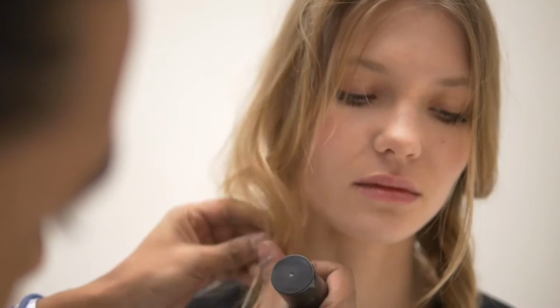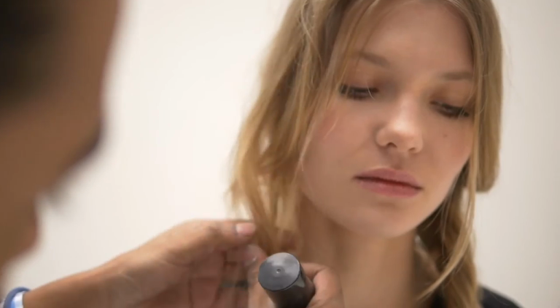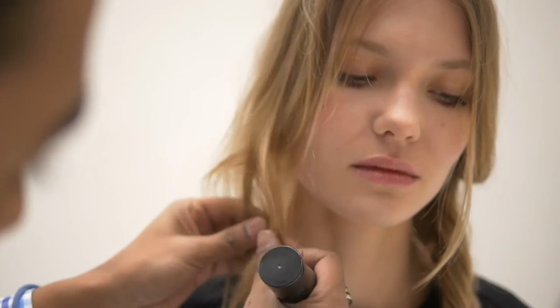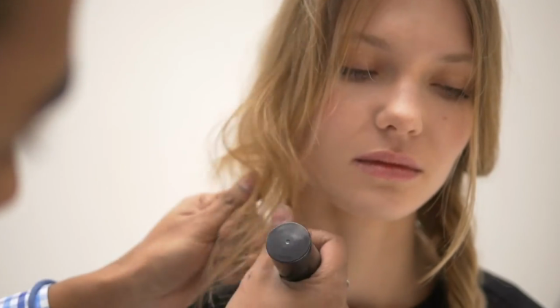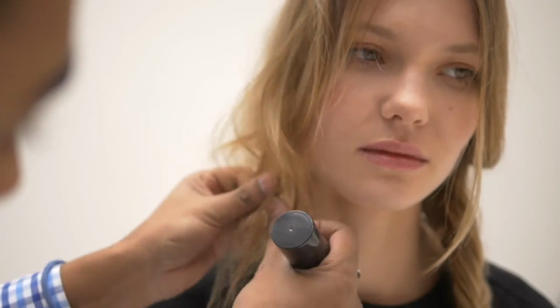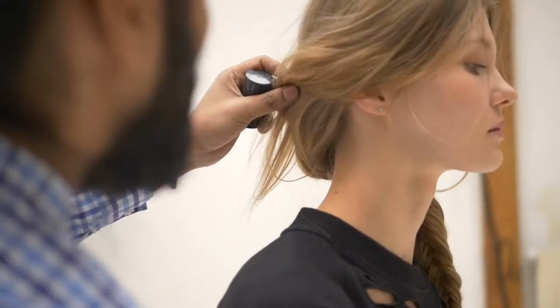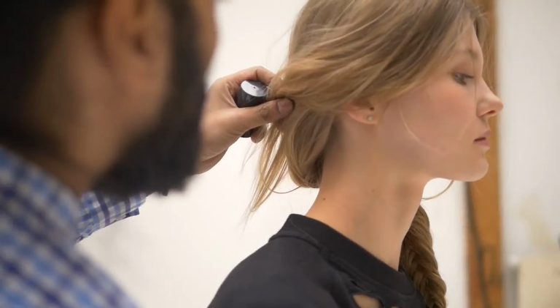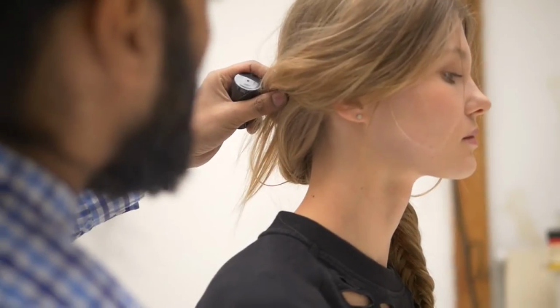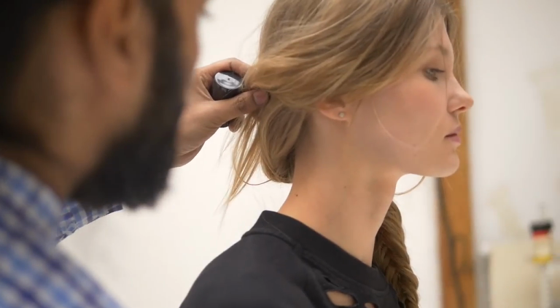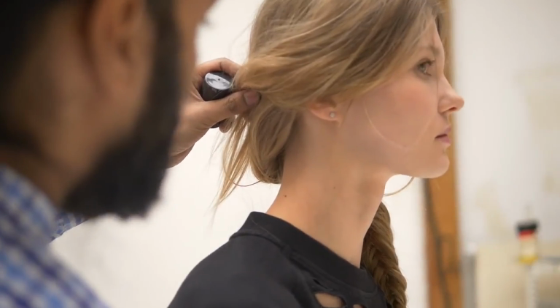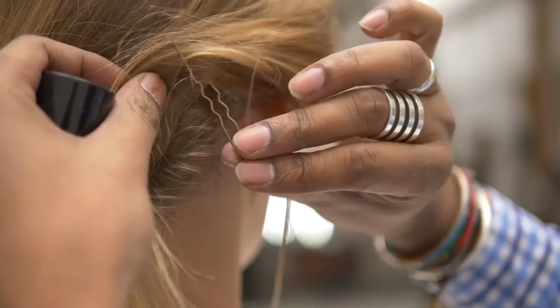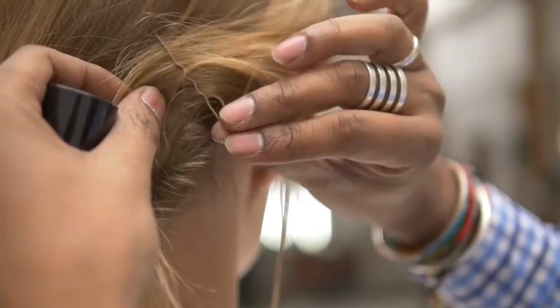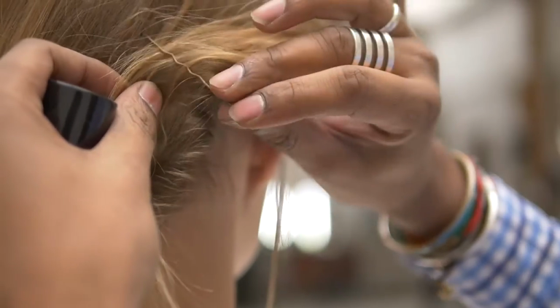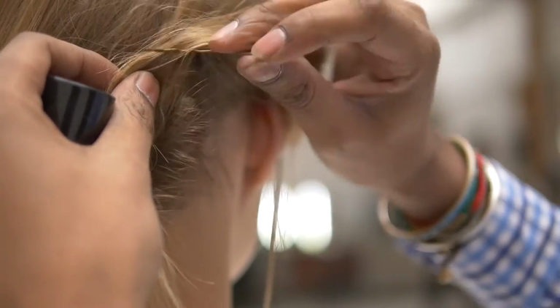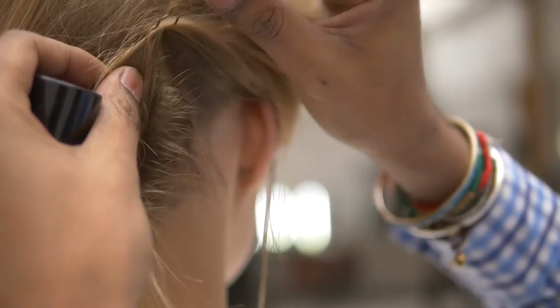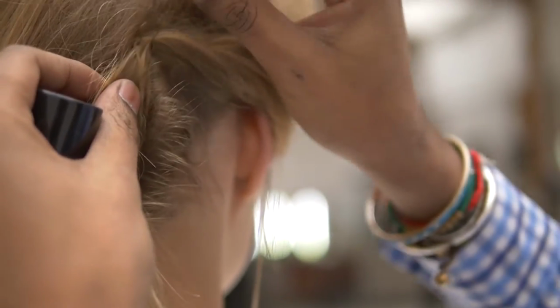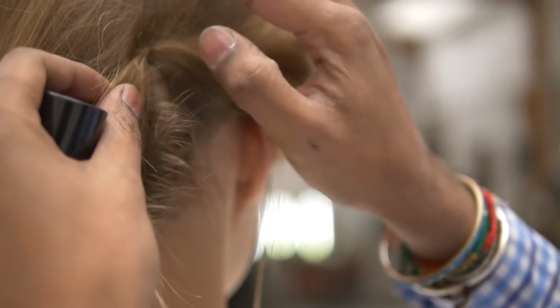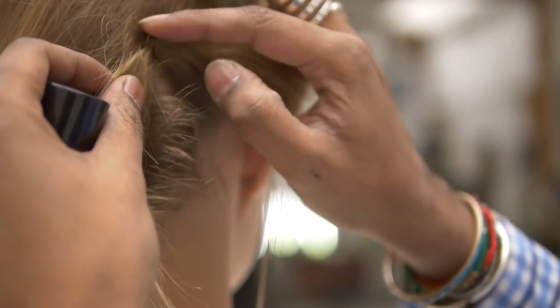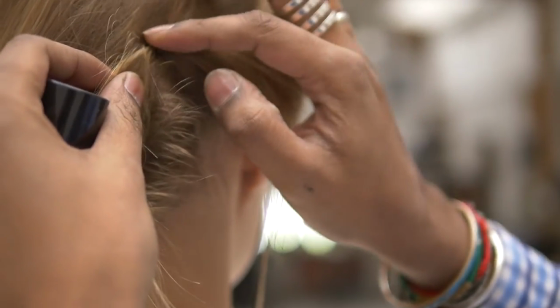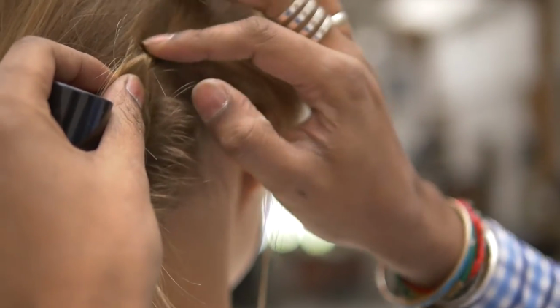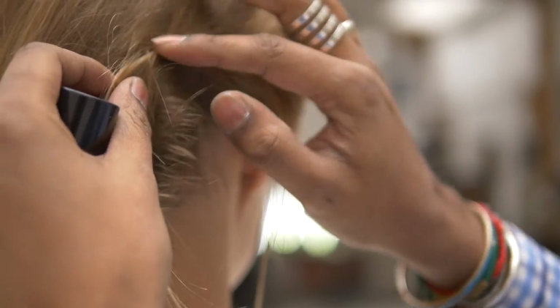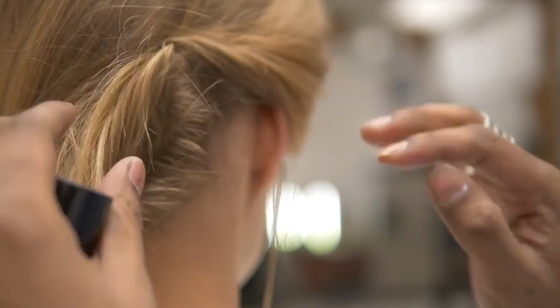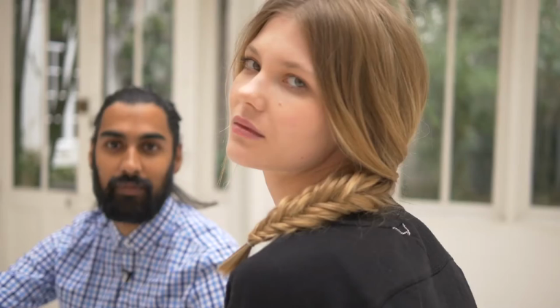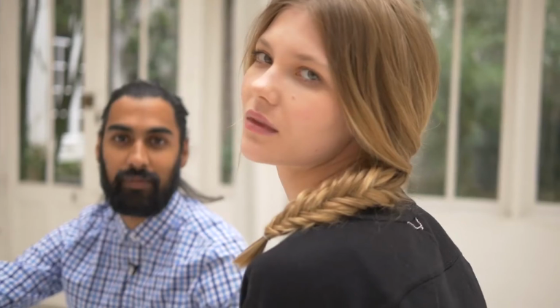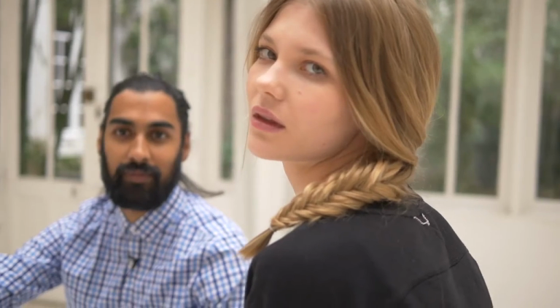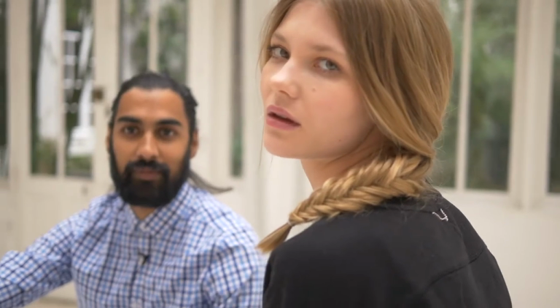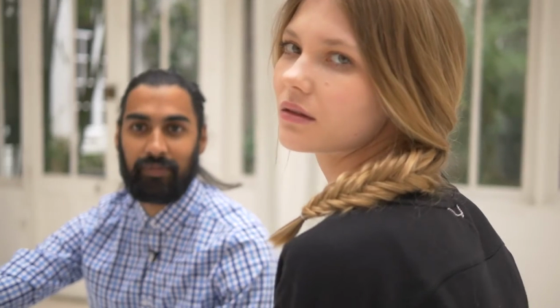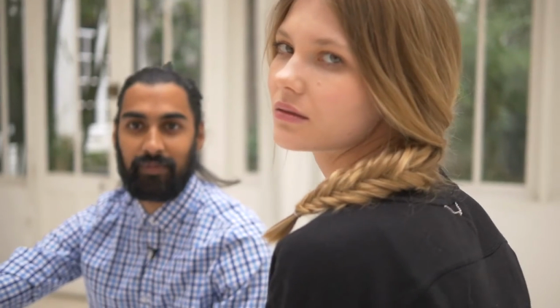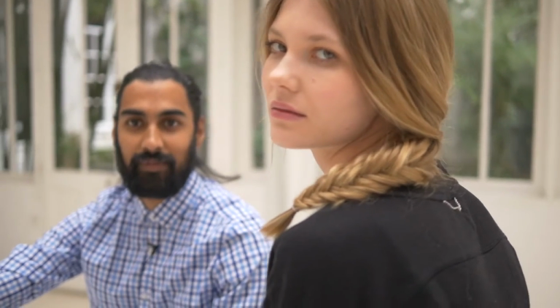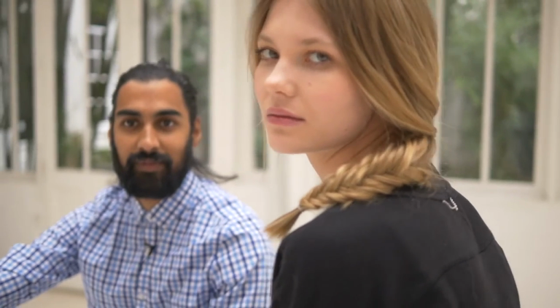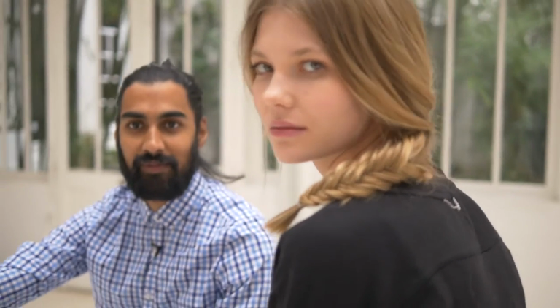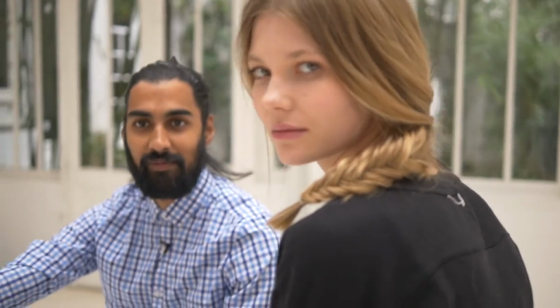Use your finger on the hair. Just put a pin here and then you get a great braid with volume.